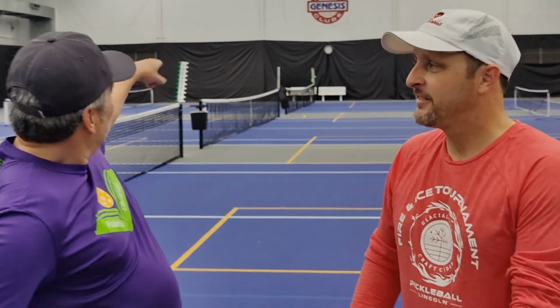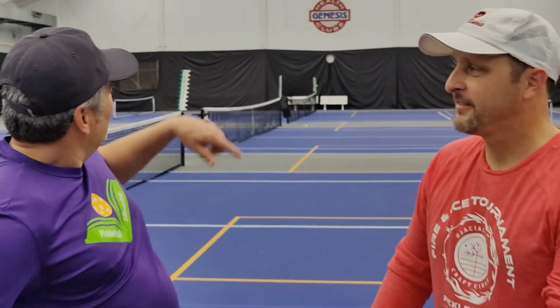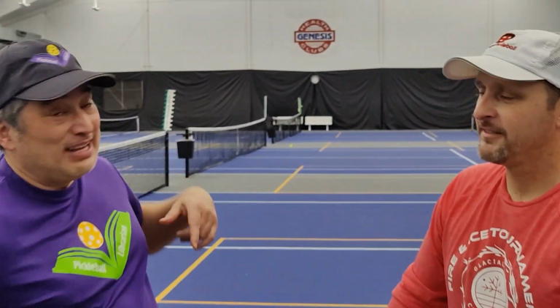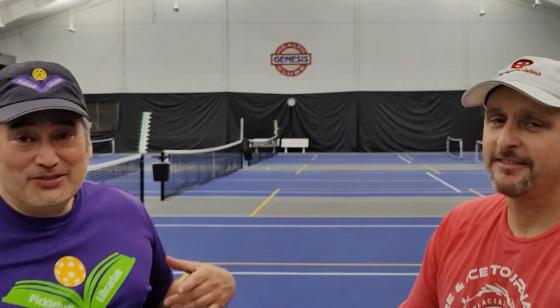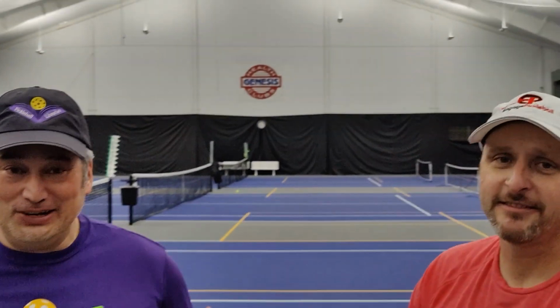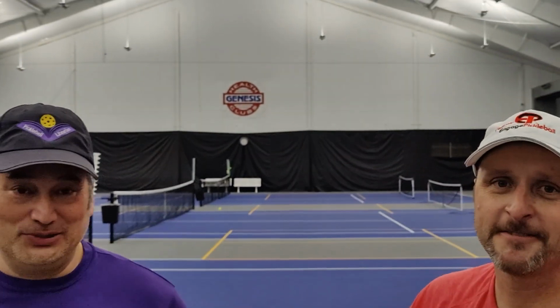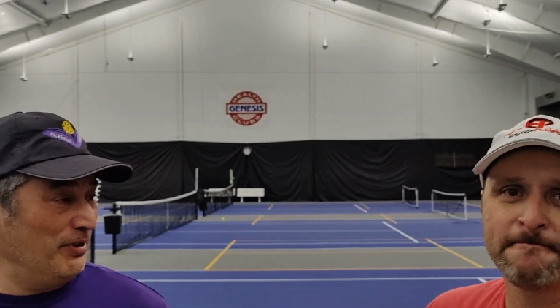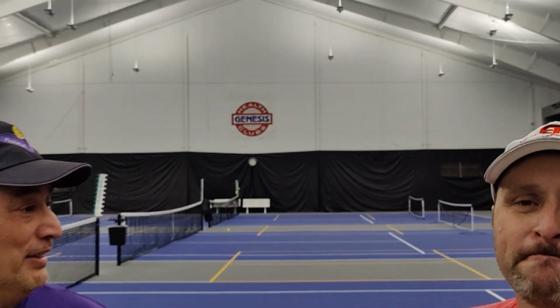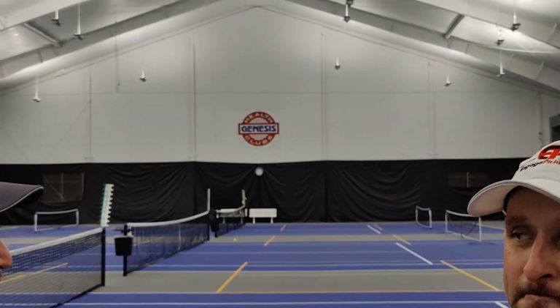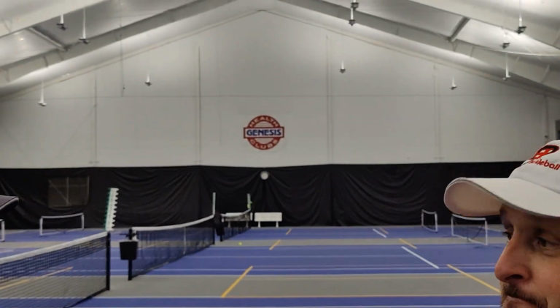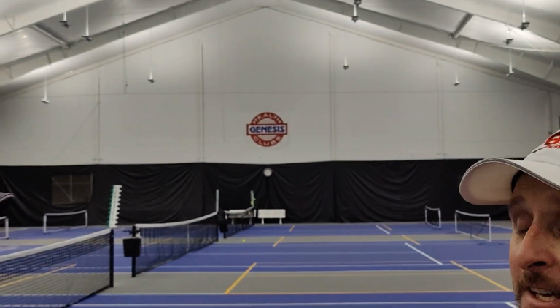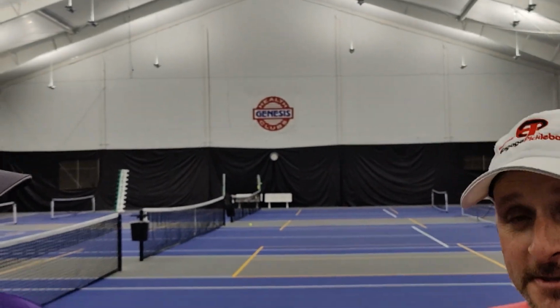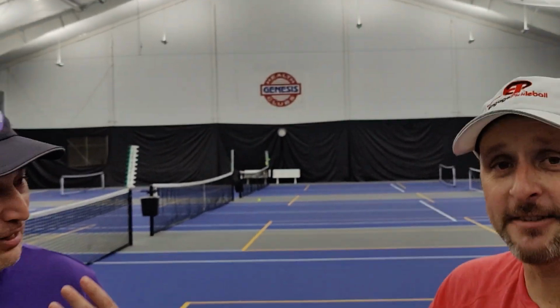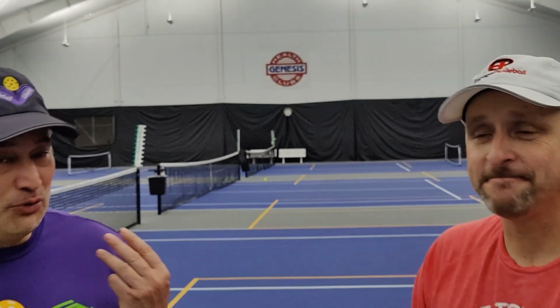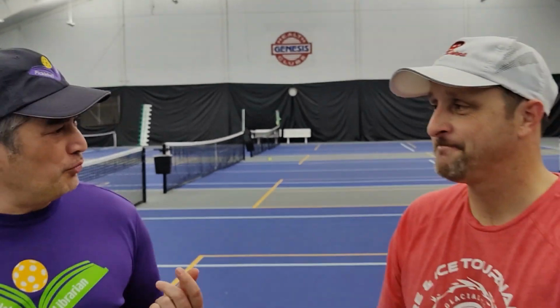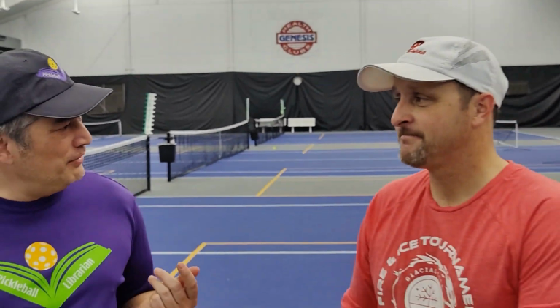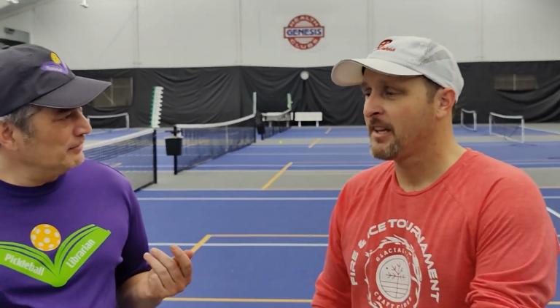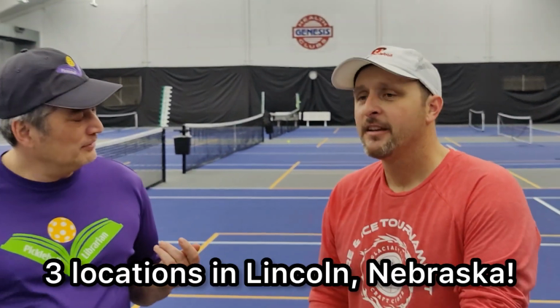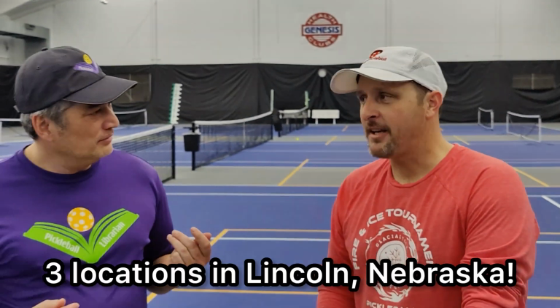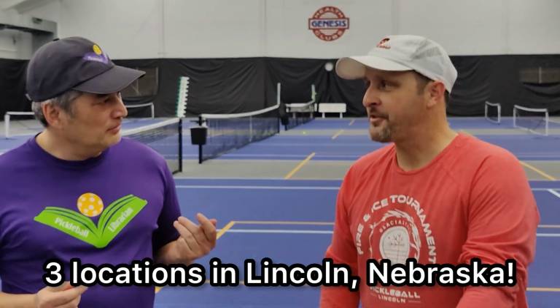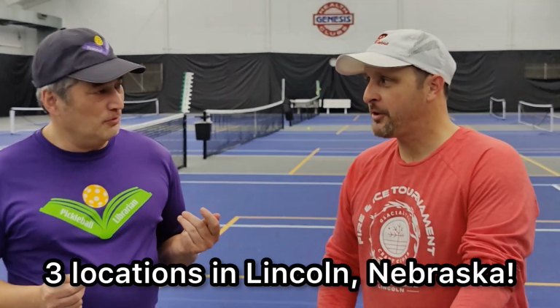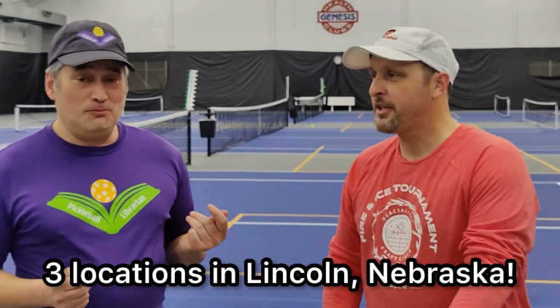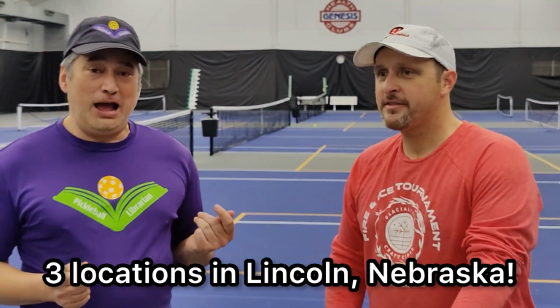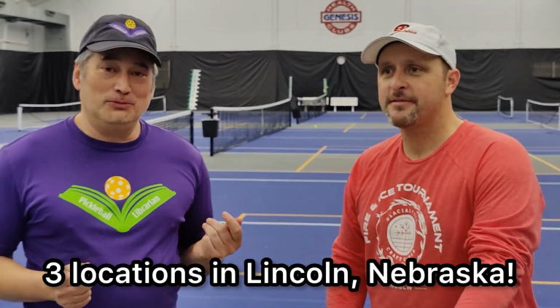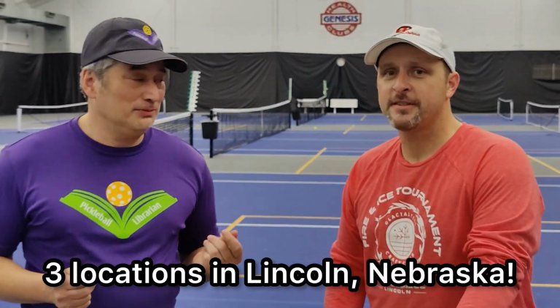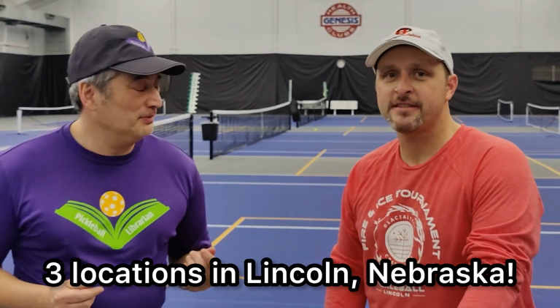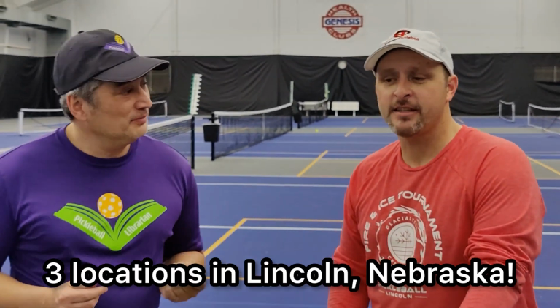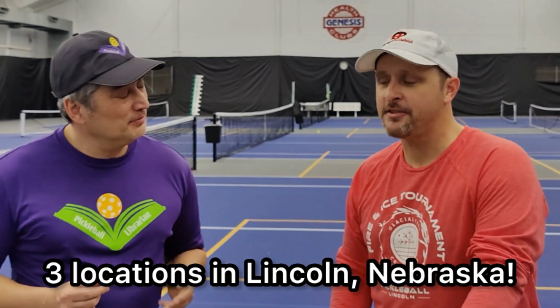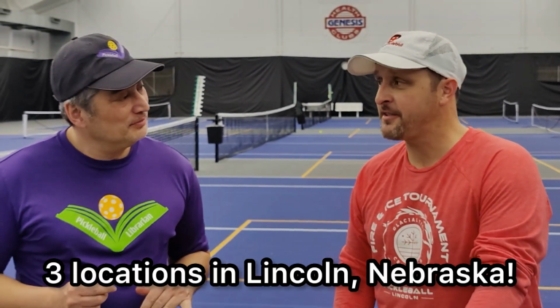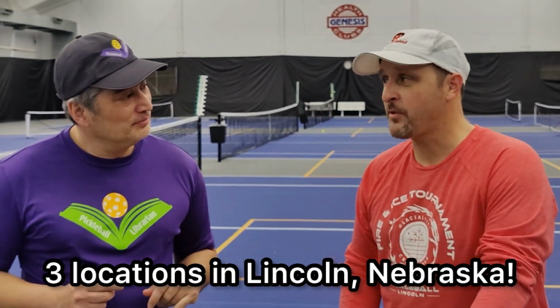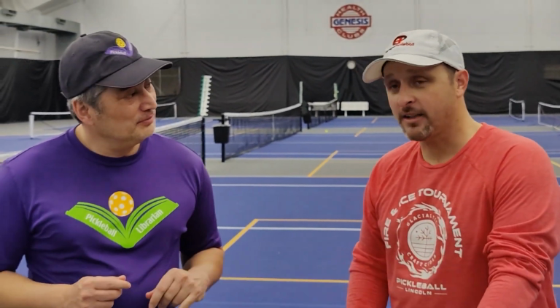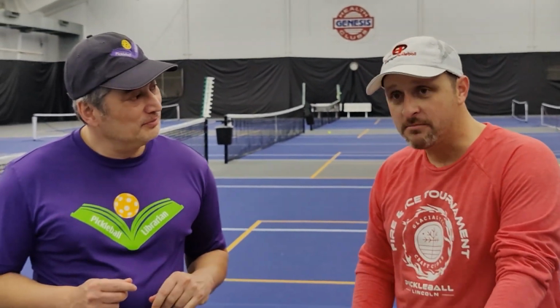Genesis Health Club — the one in Lincoln, right? That's right. Is there three here? Yeah, there's three locations. Wow. This is Genesis Racquet Club.